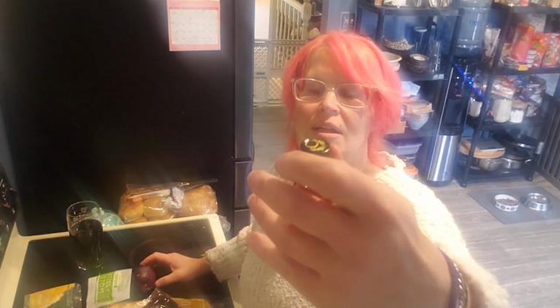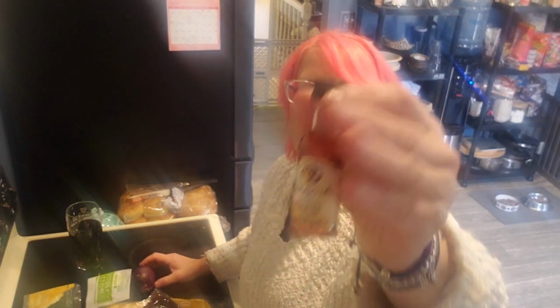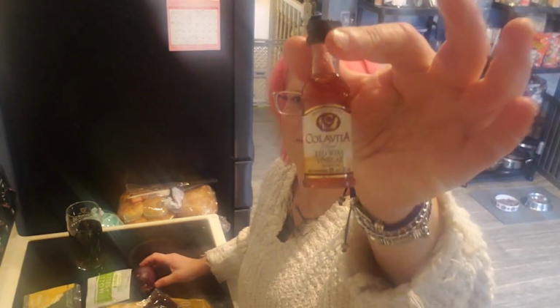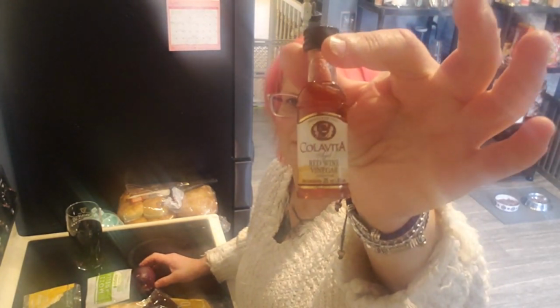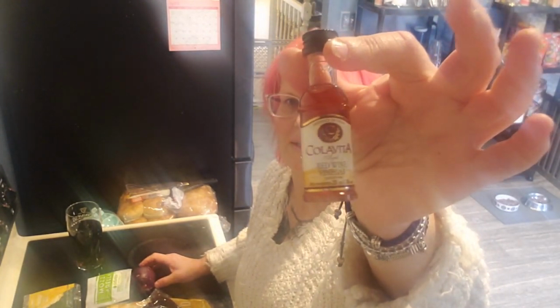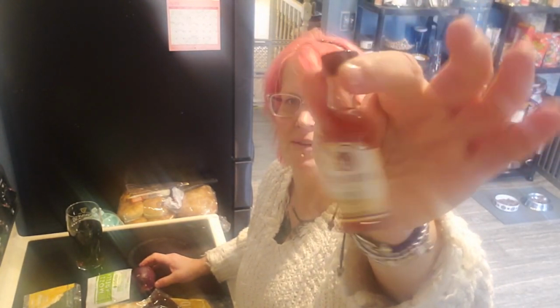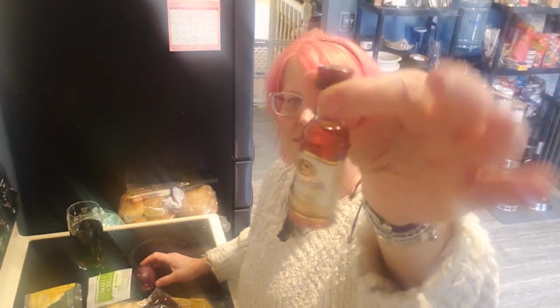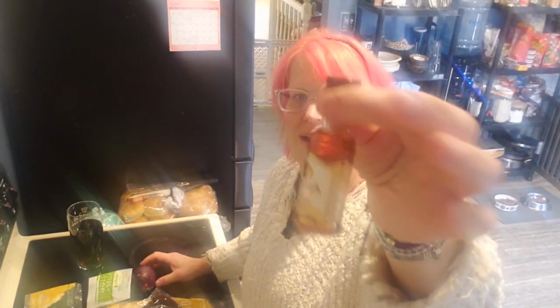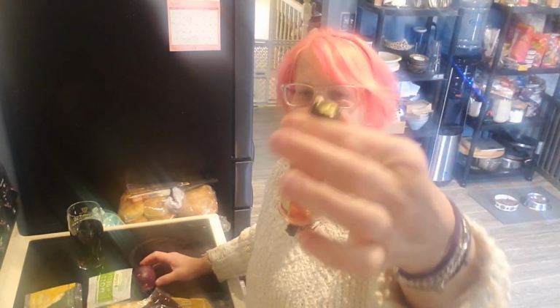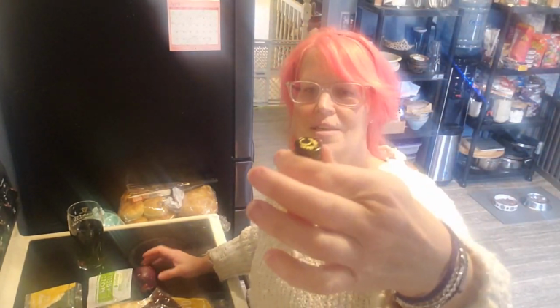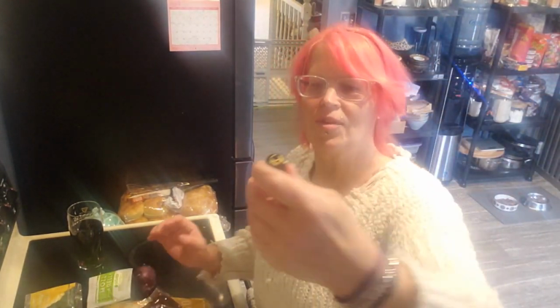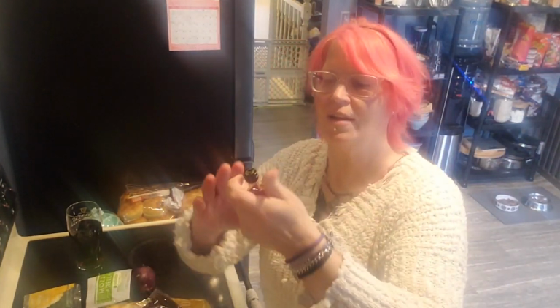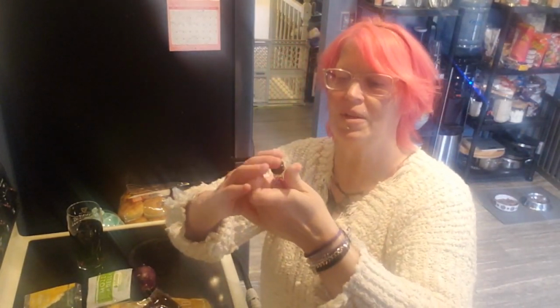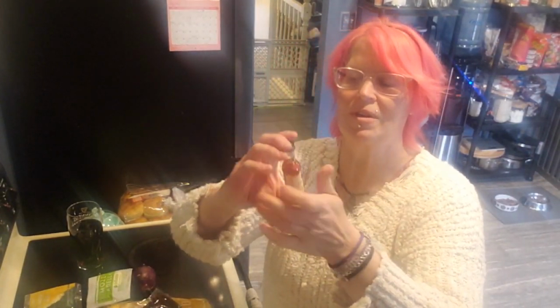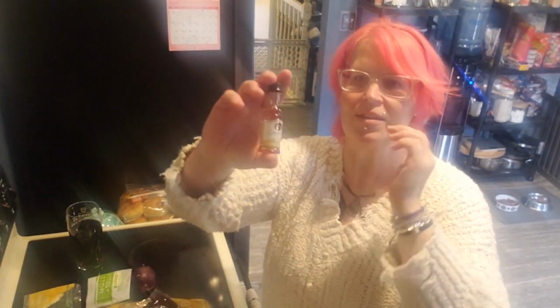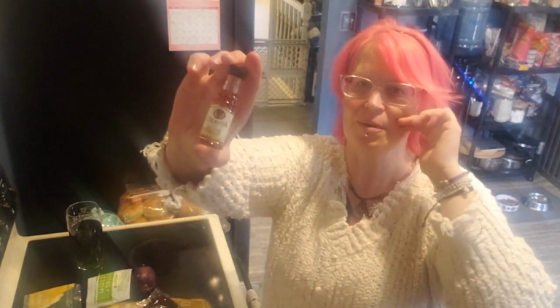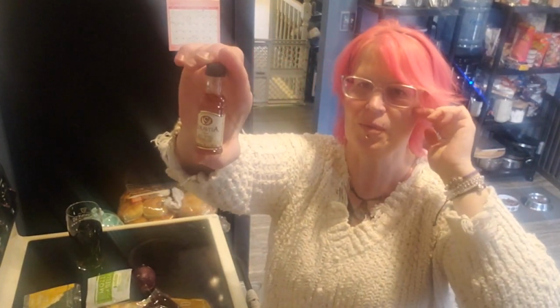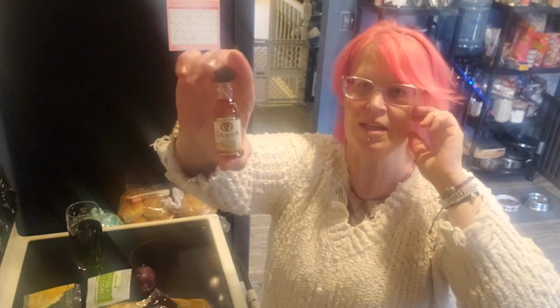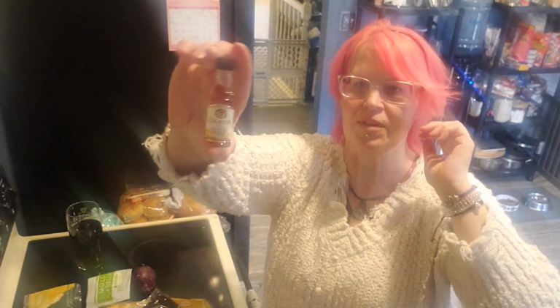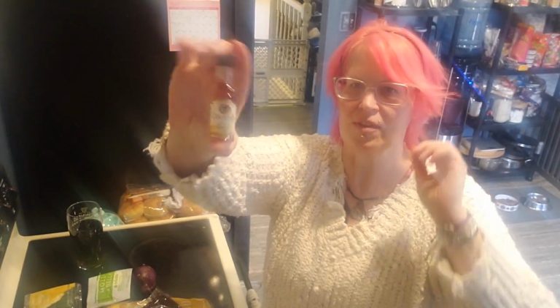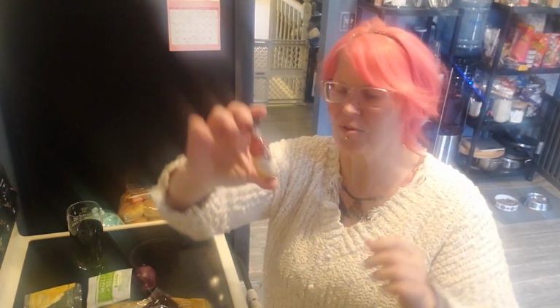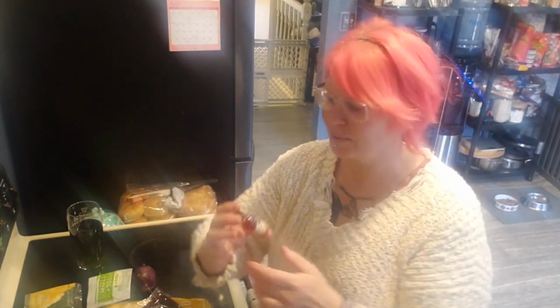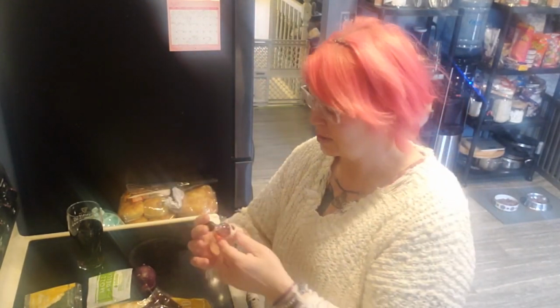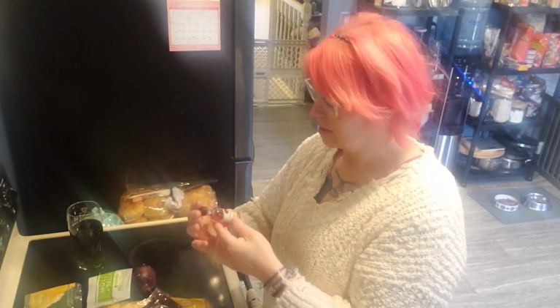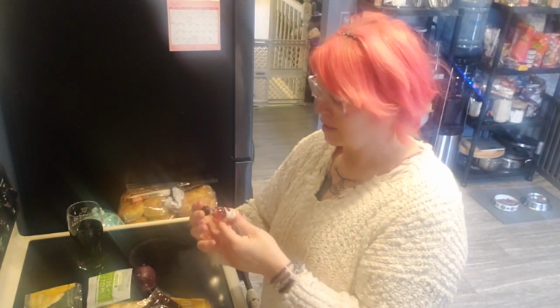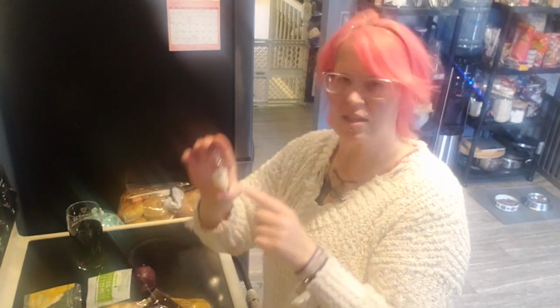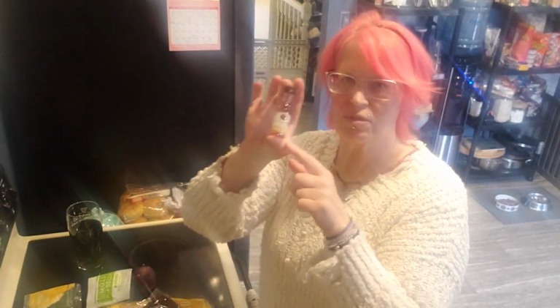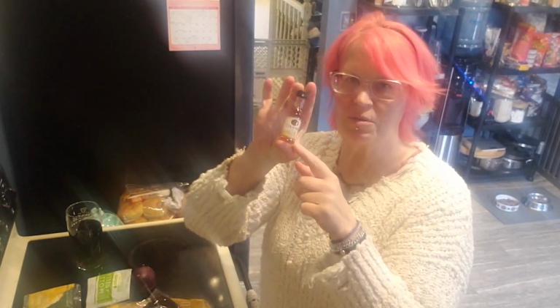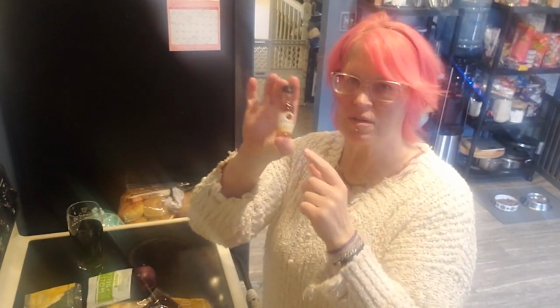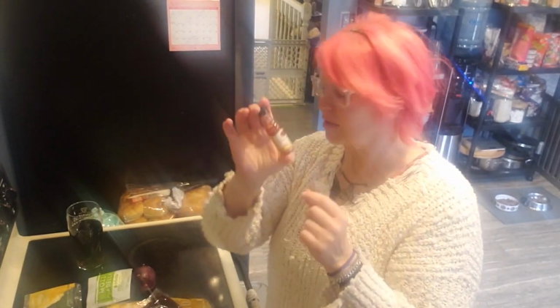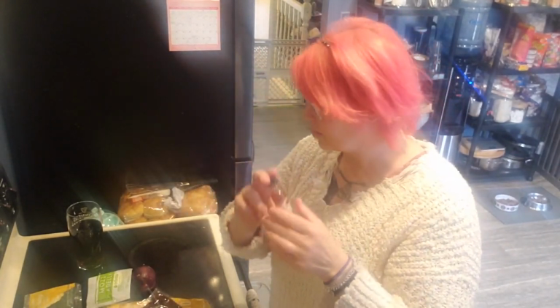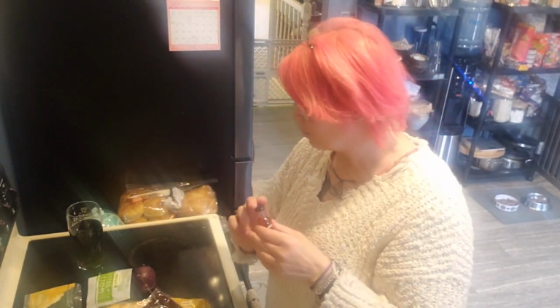We have a little red onion, and look at this — how cute is this tiny Colavita red wine vinegar! Look how little it is. I almost want to keep this because it's adorable. I do have a big one already open, so I'll use that.